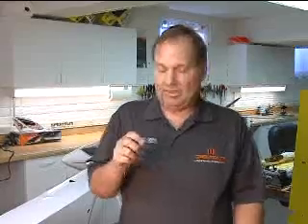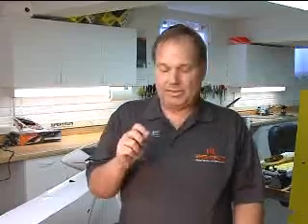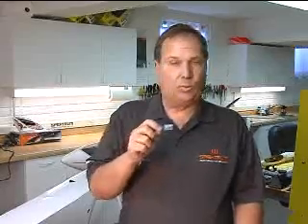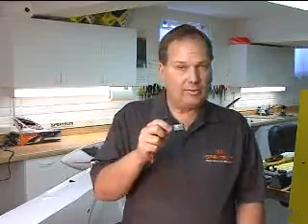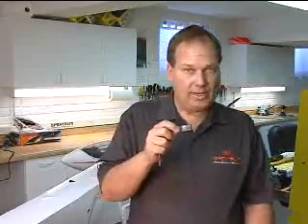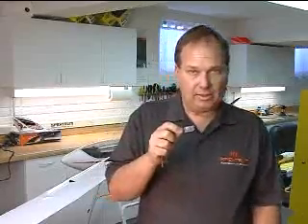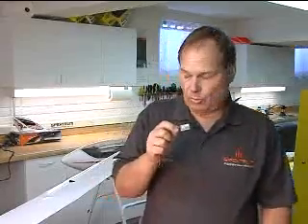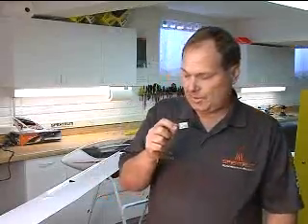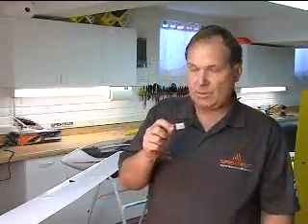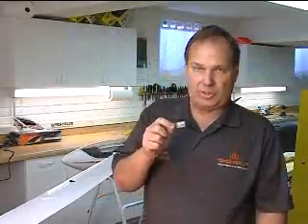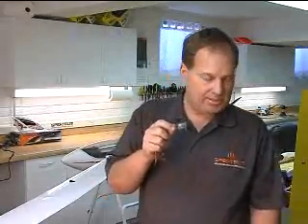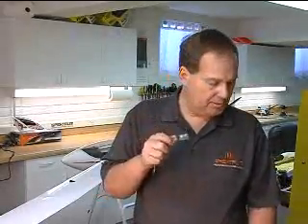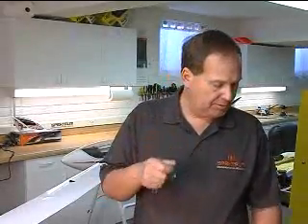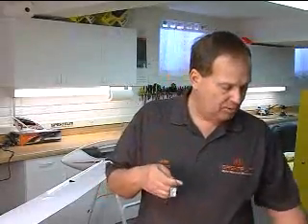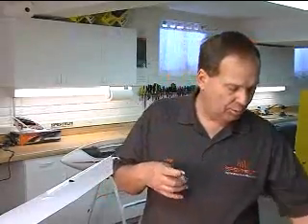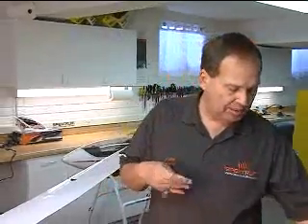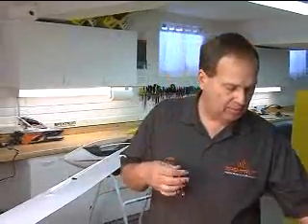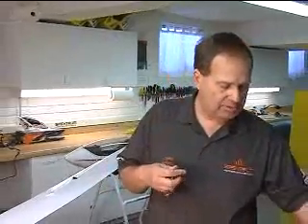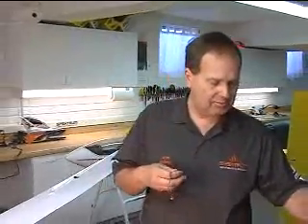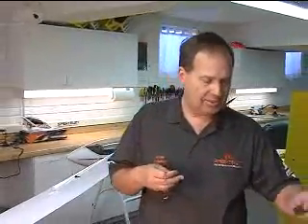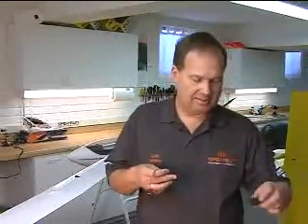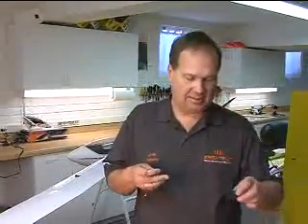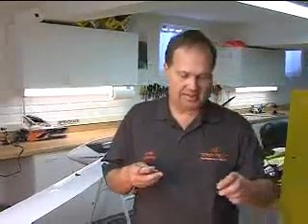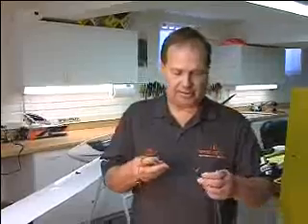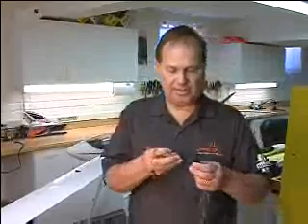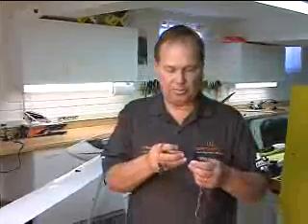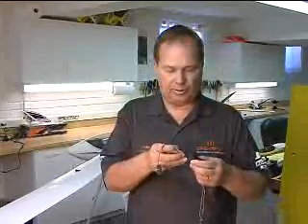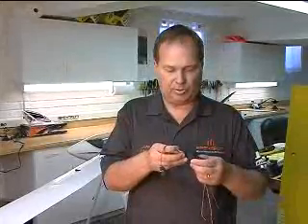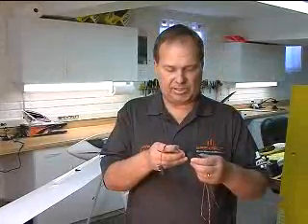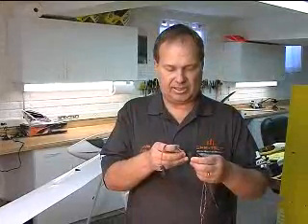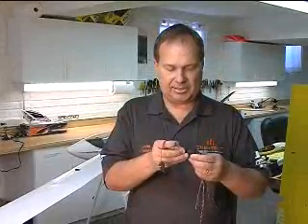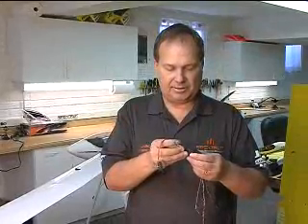The way the Flight Log works, it plugs into your data port. I have a receiver here — there's the data port — and it plugs in like so.